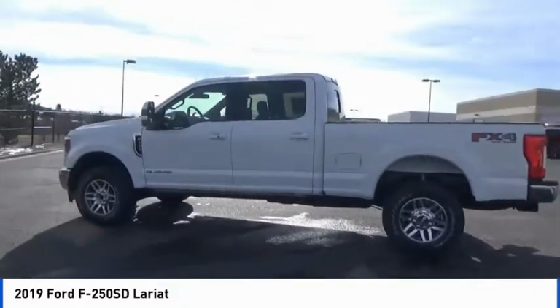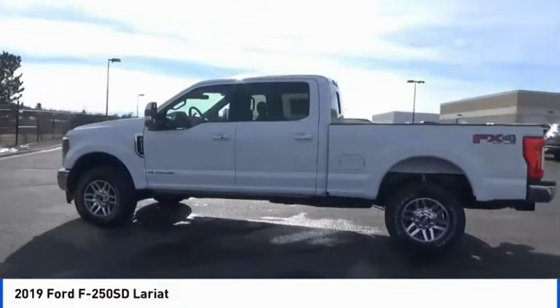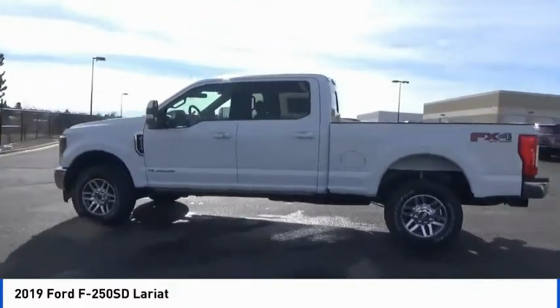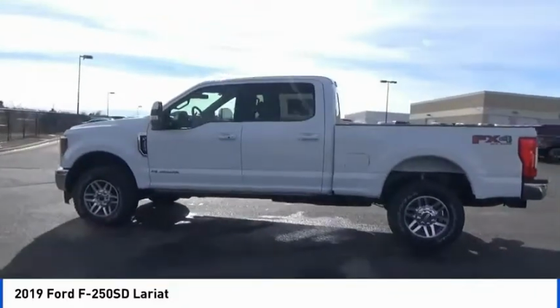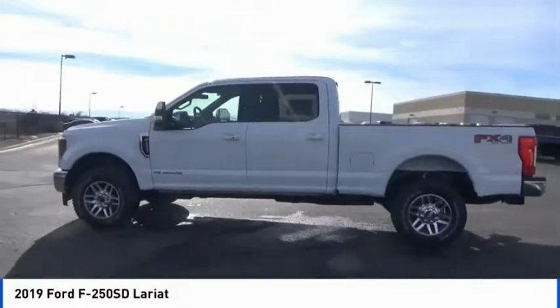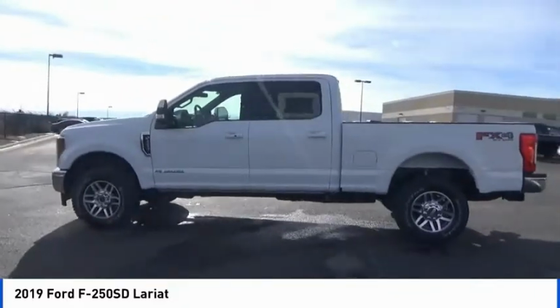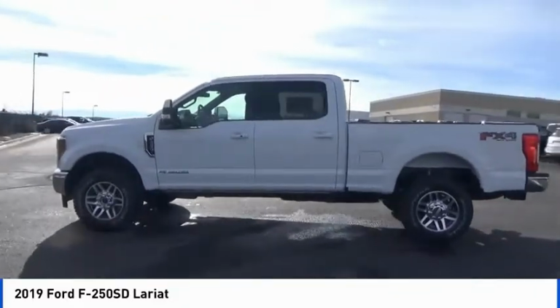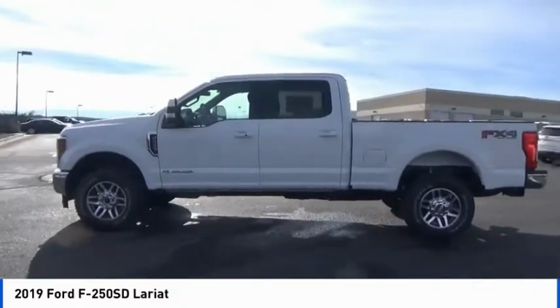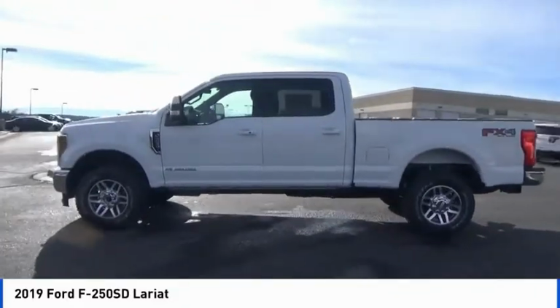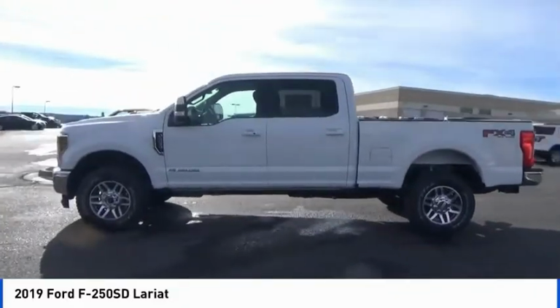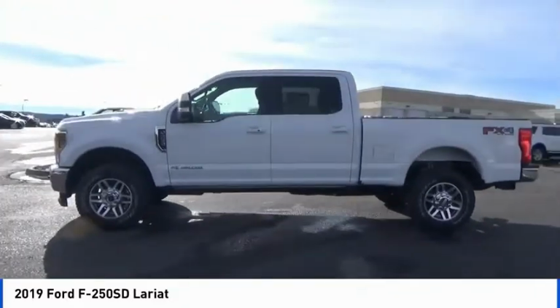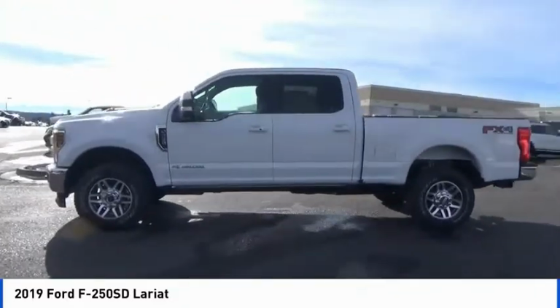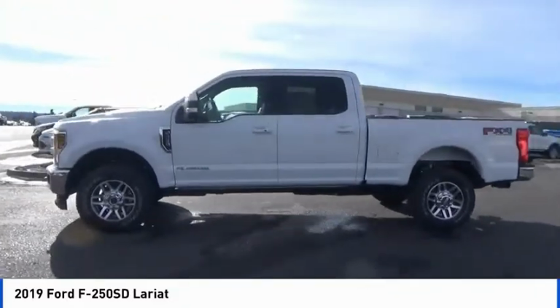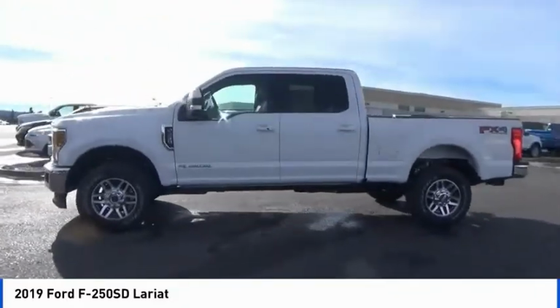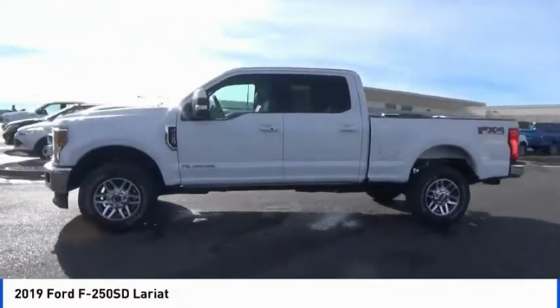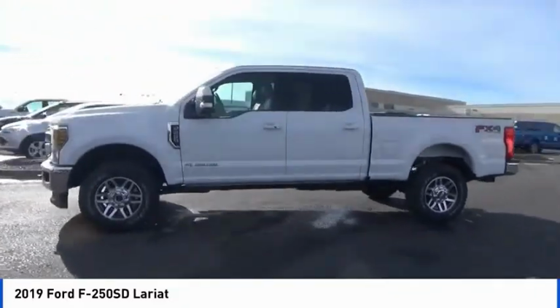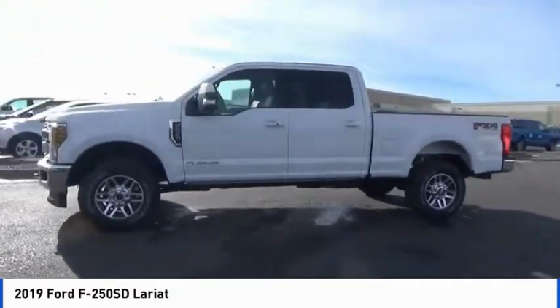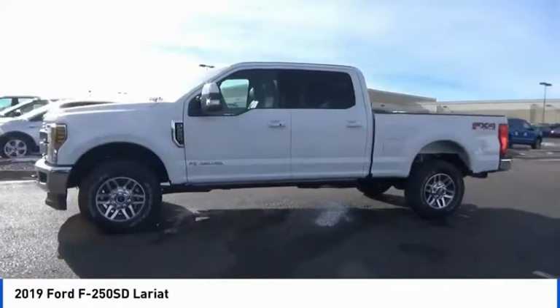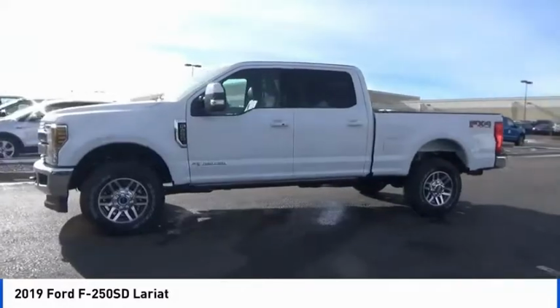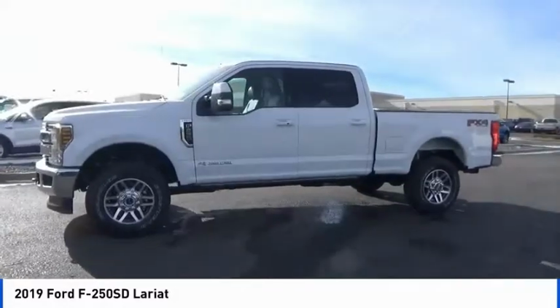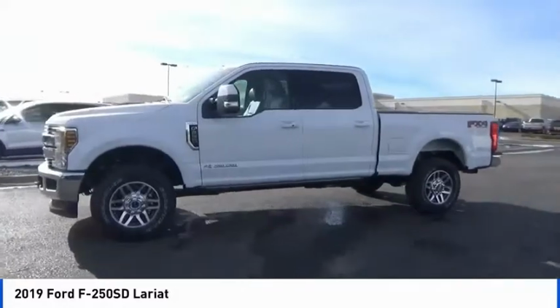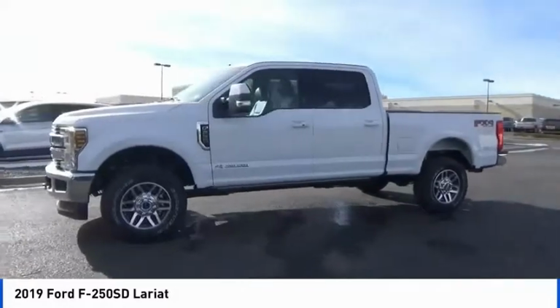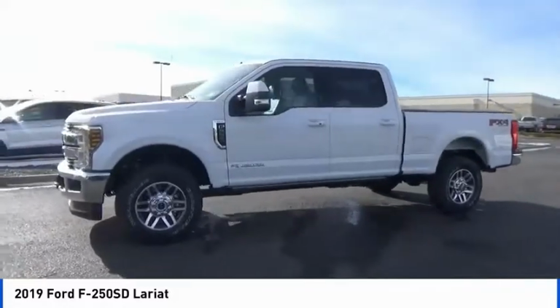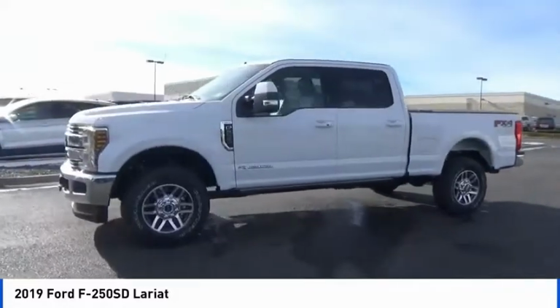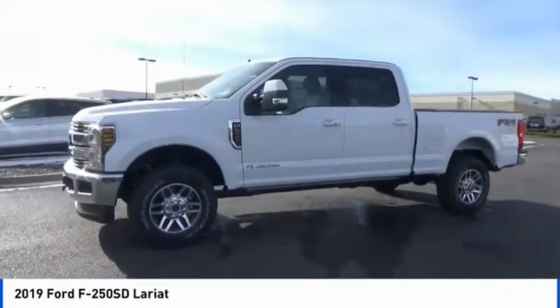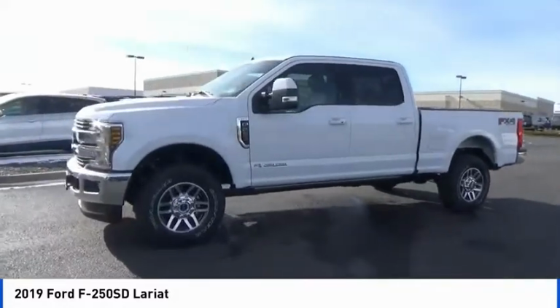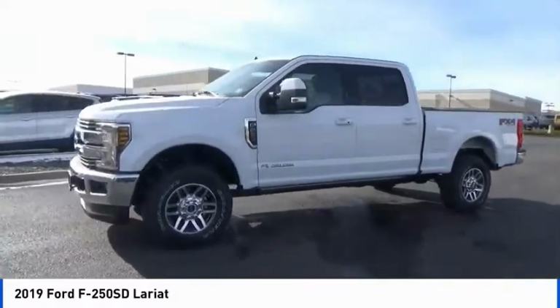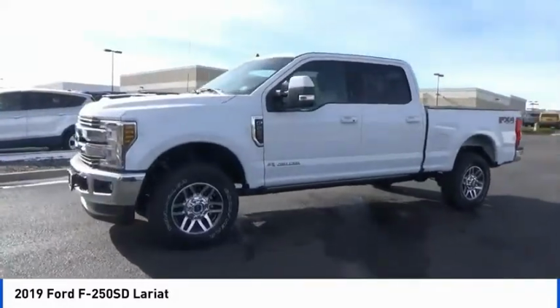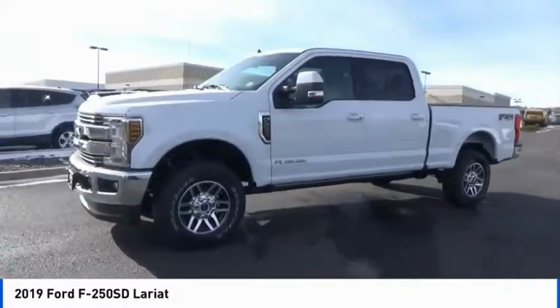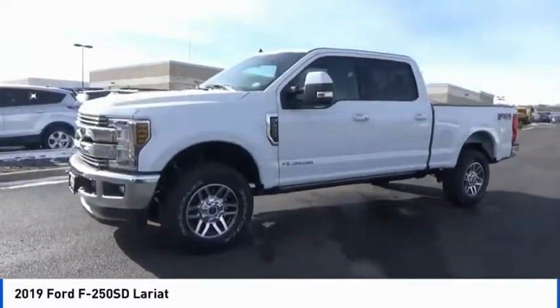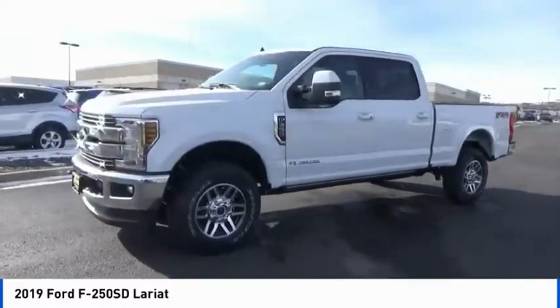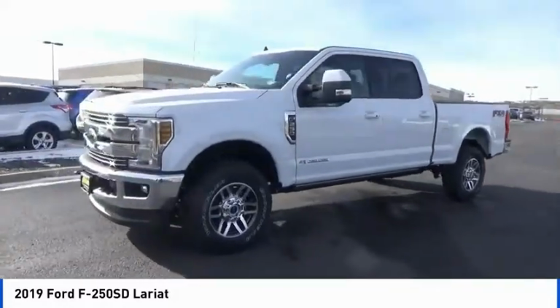Four-wheel disc brakes, voice-activated navigation system, electronic stability control. Come see the car for yourself.